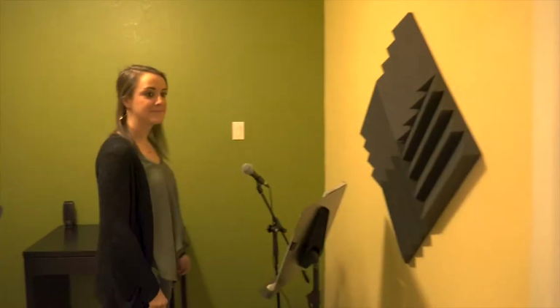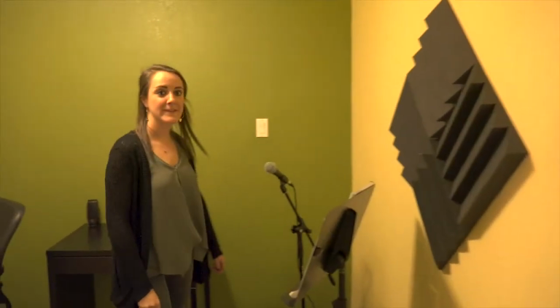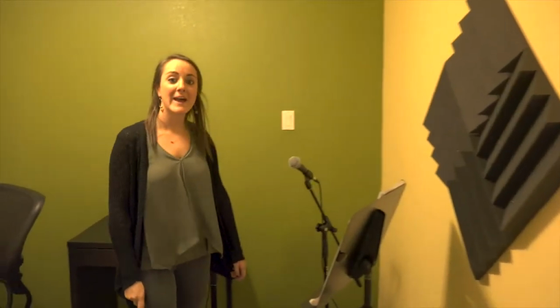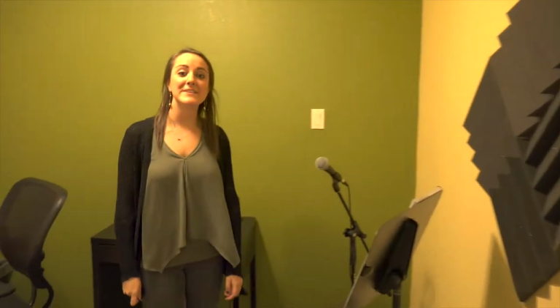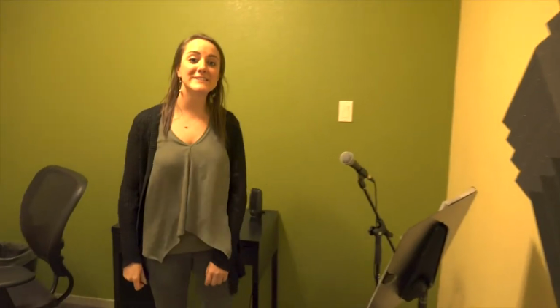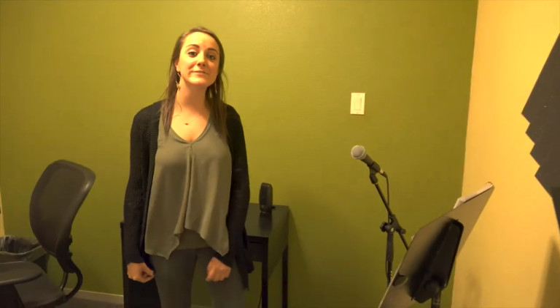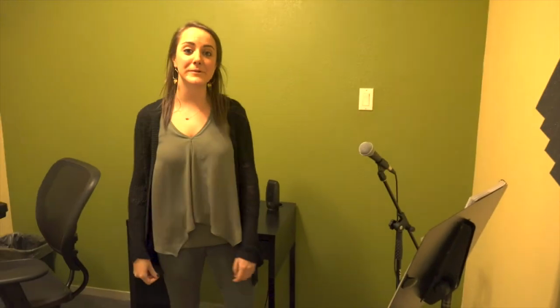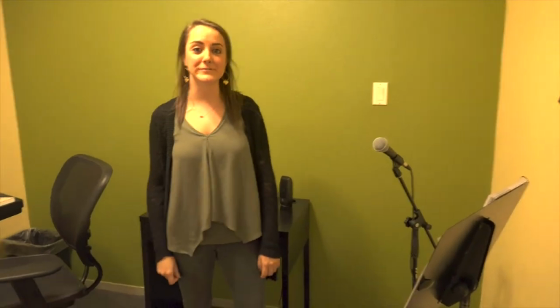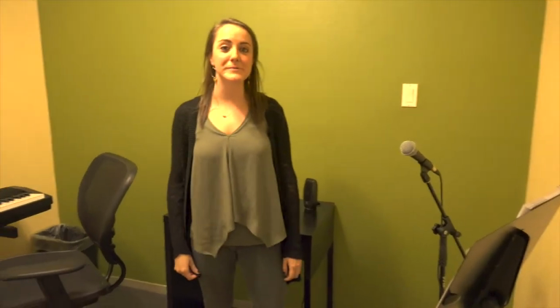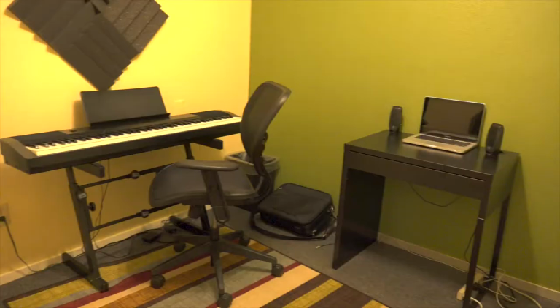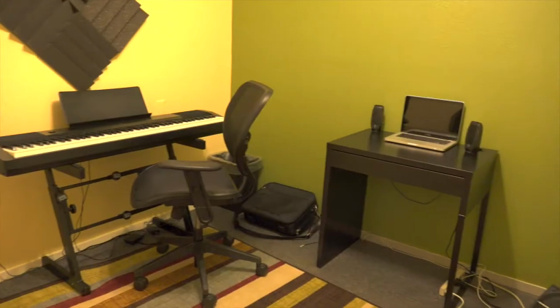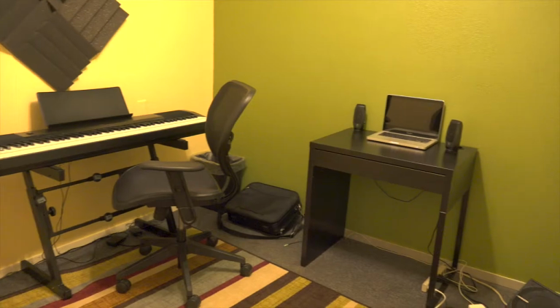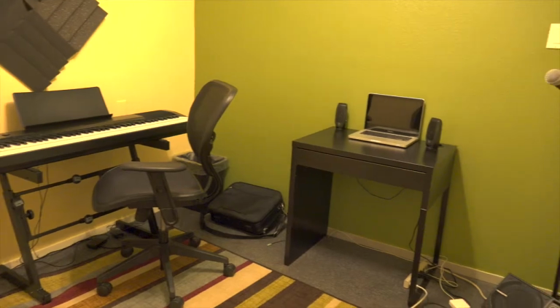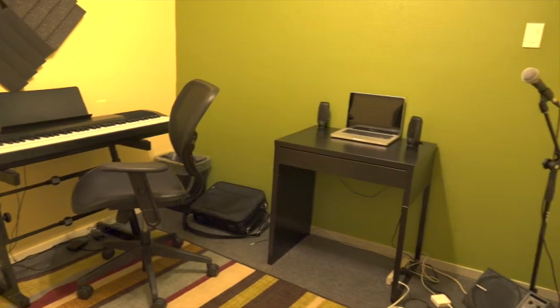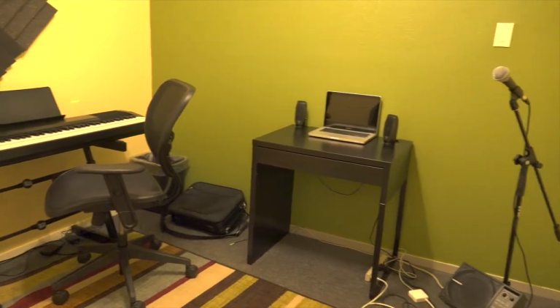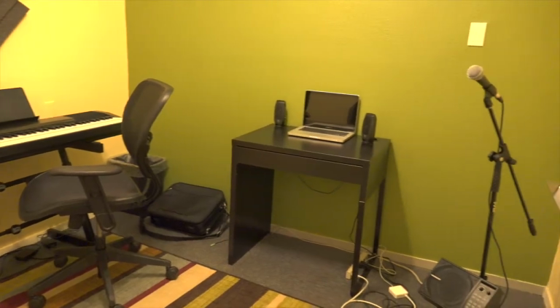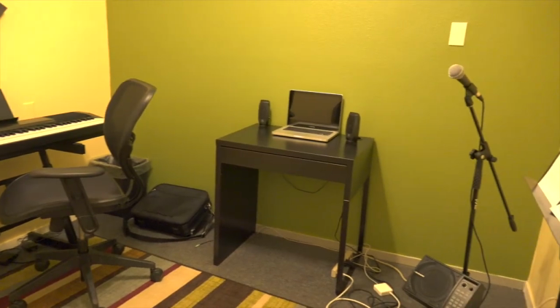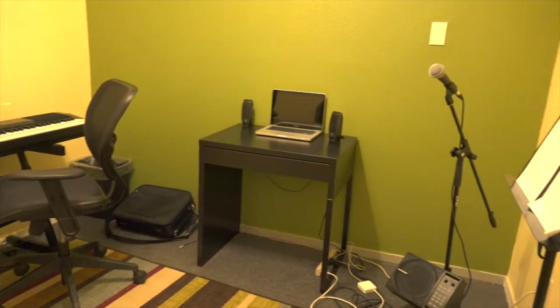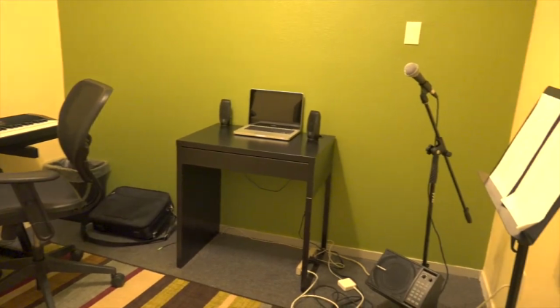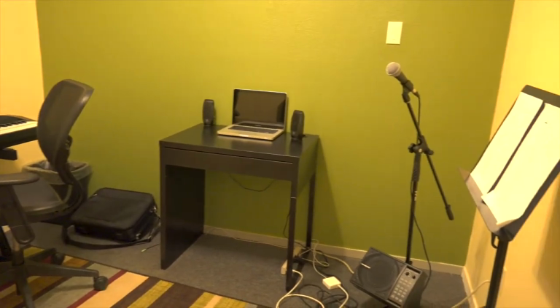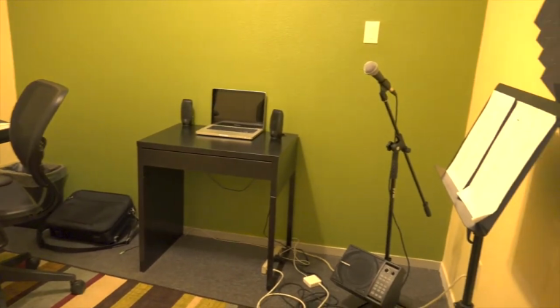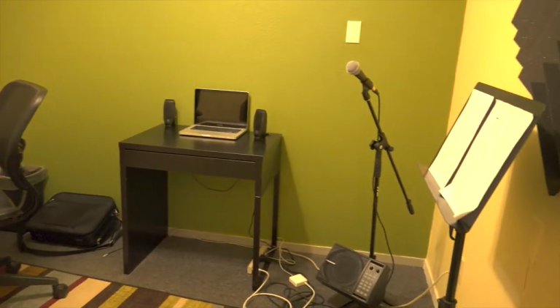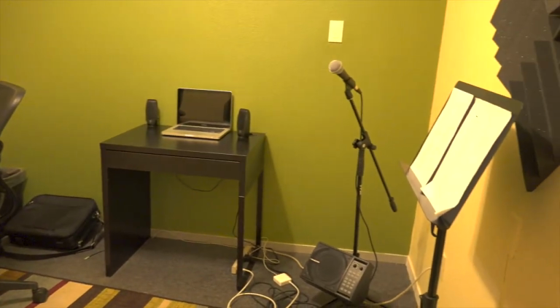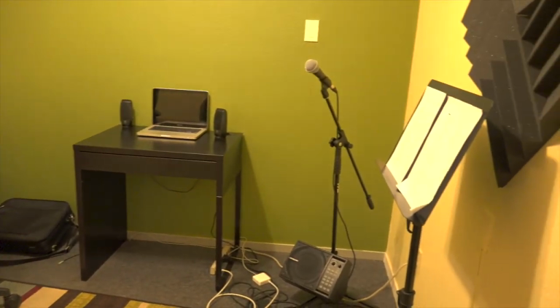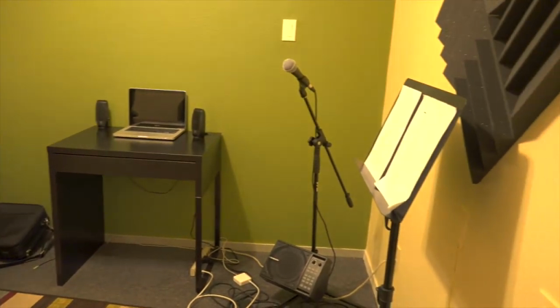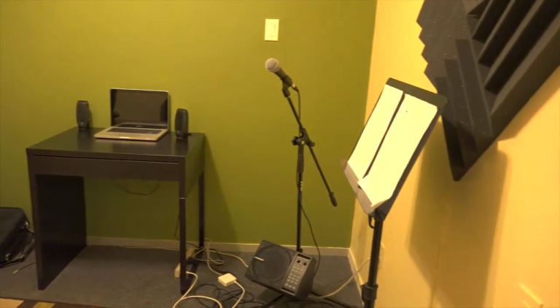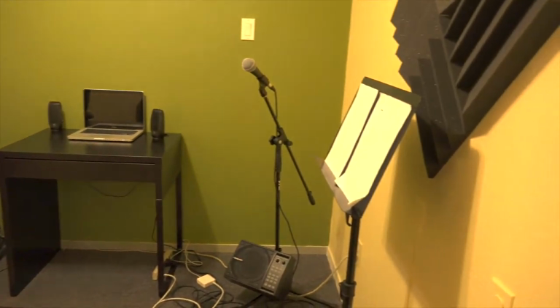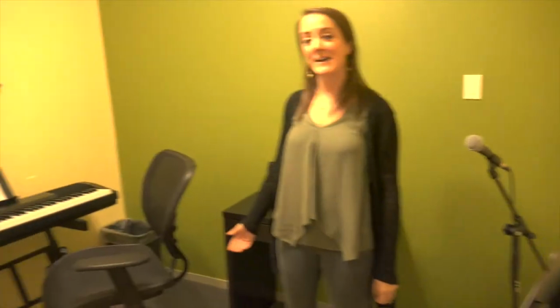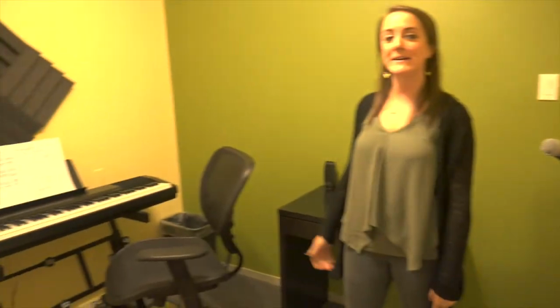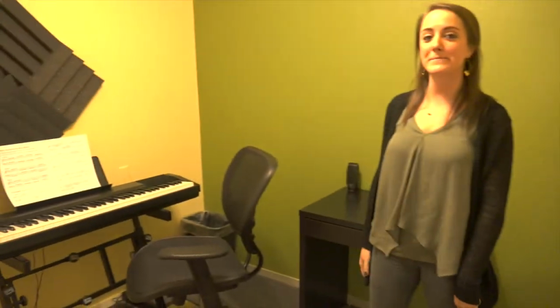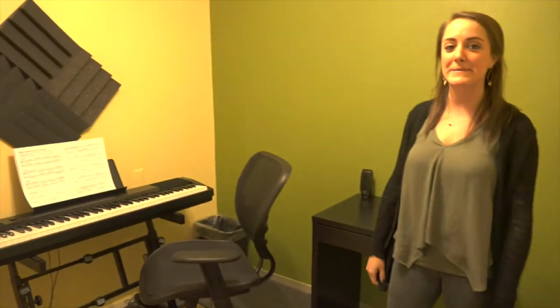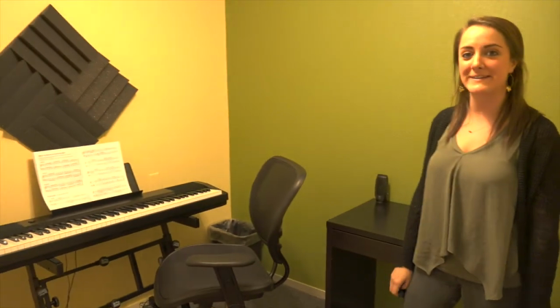And this is our vocal room with a professional microphone and monitor setup, as well as piano accompaniment.